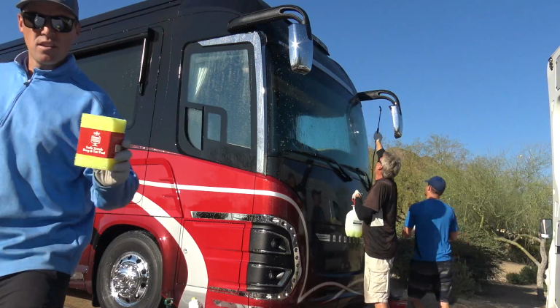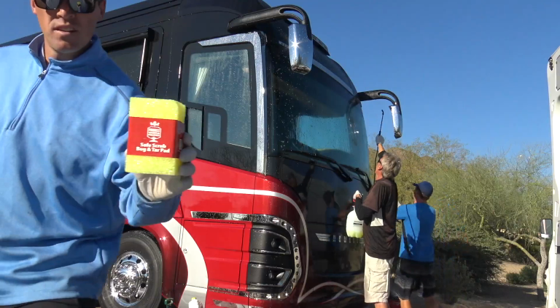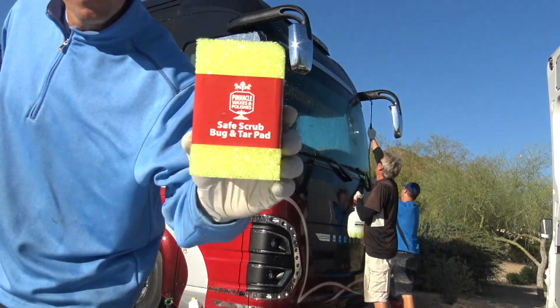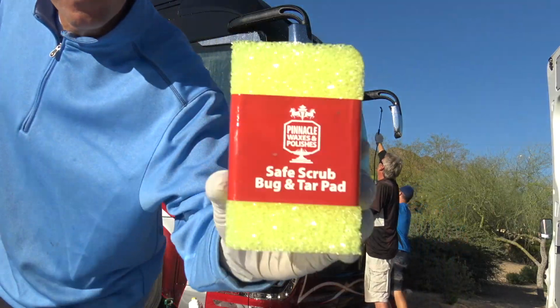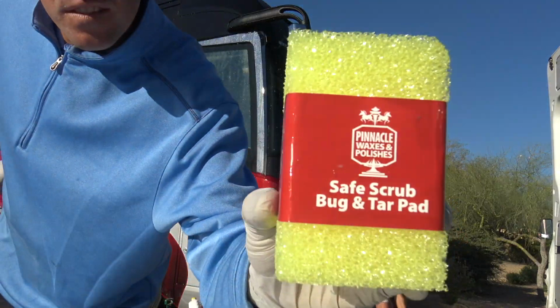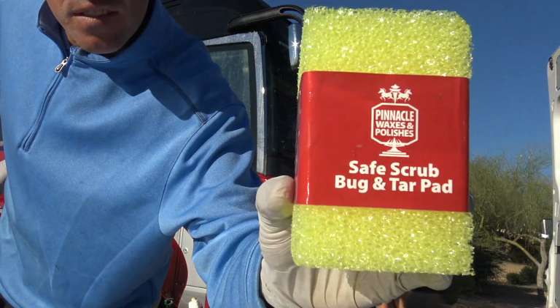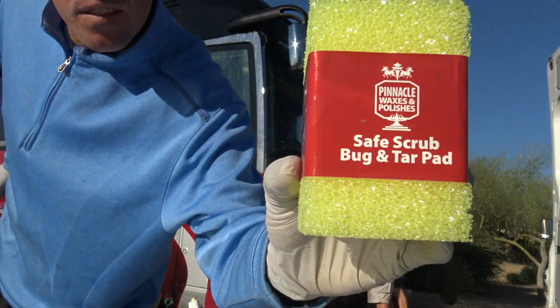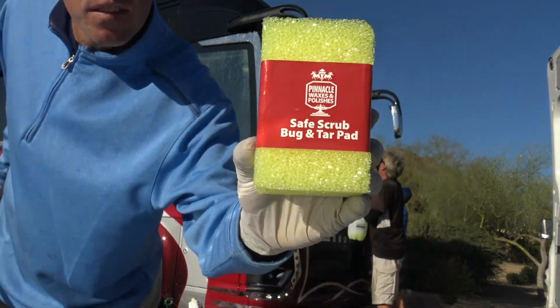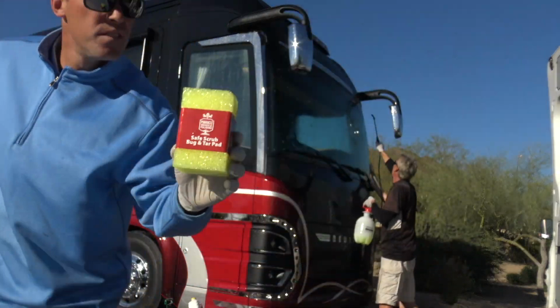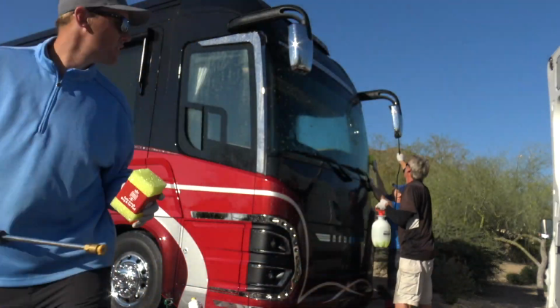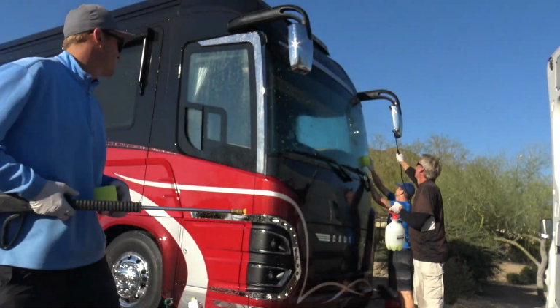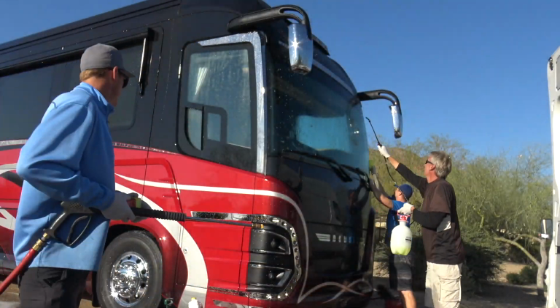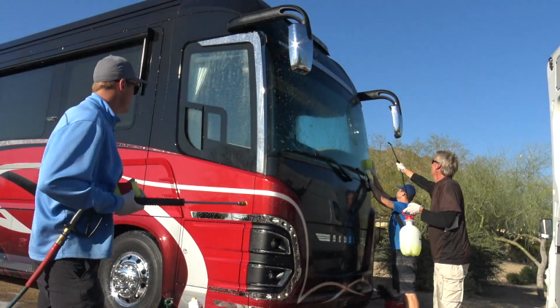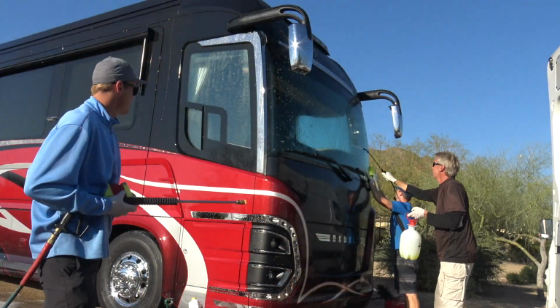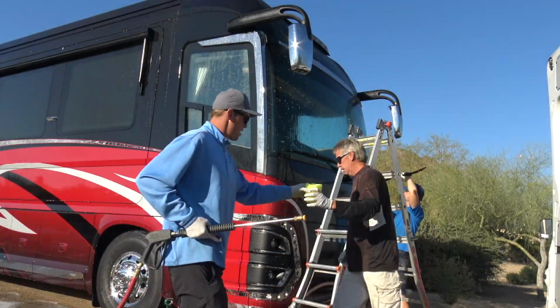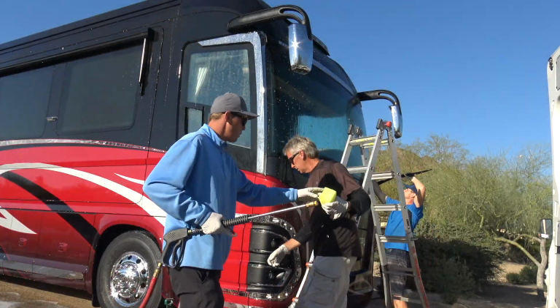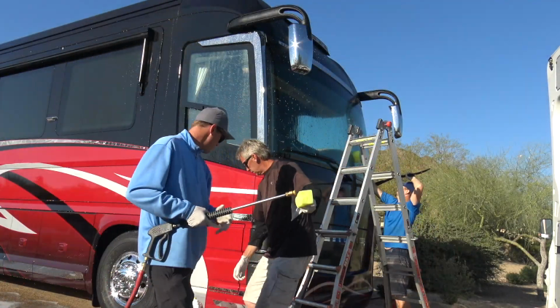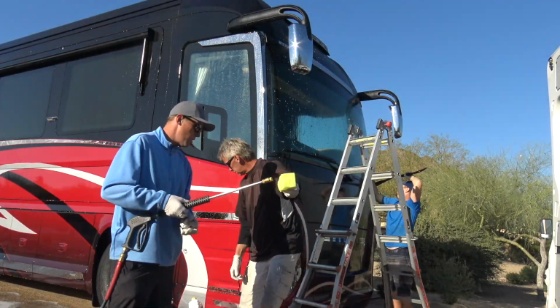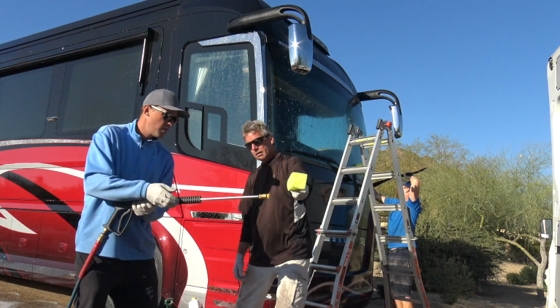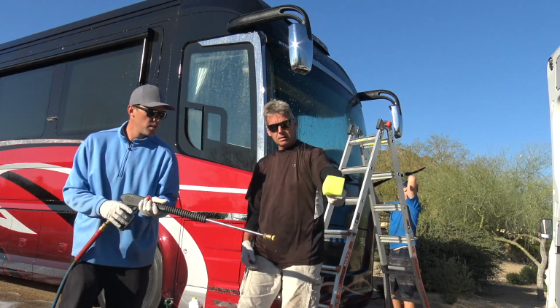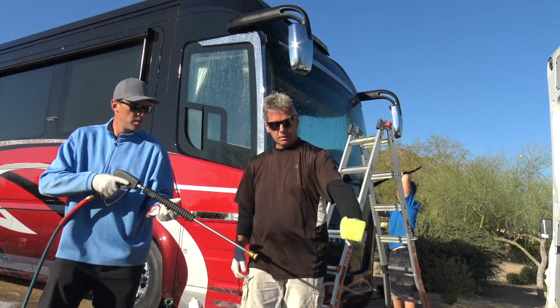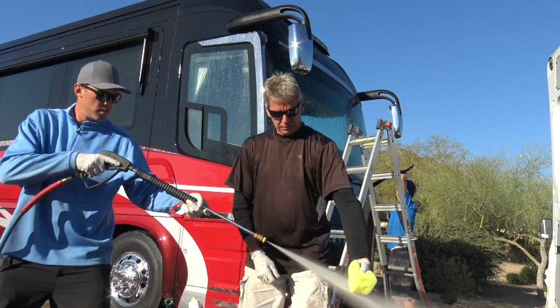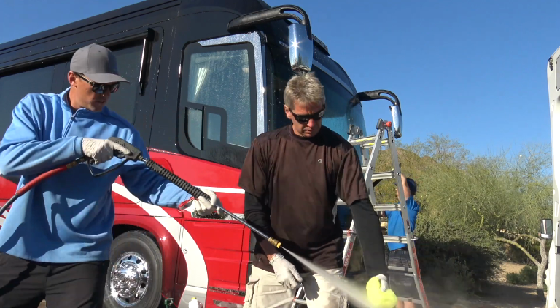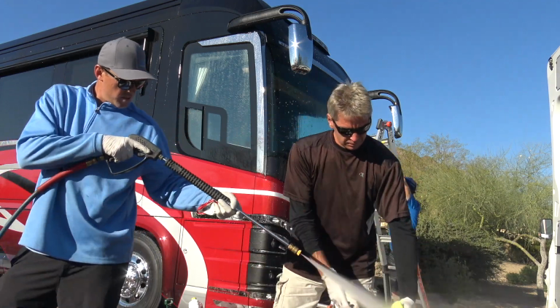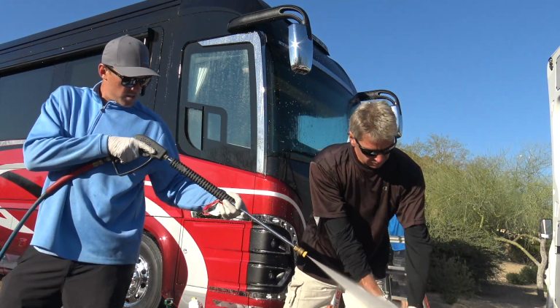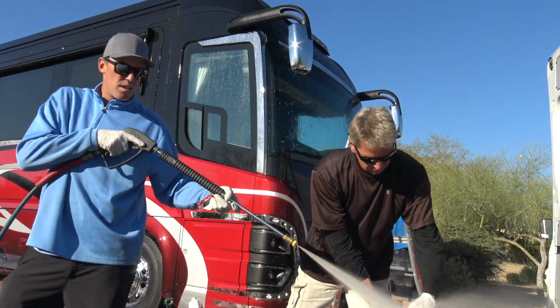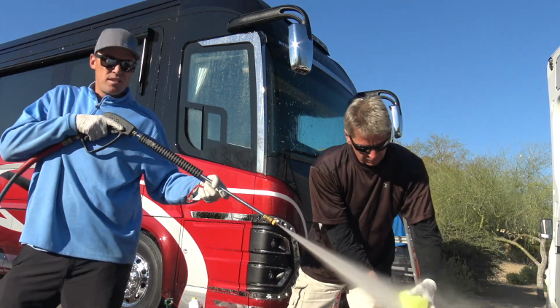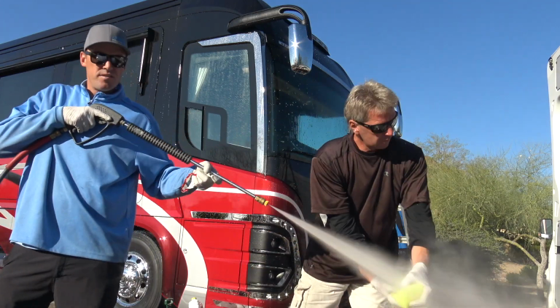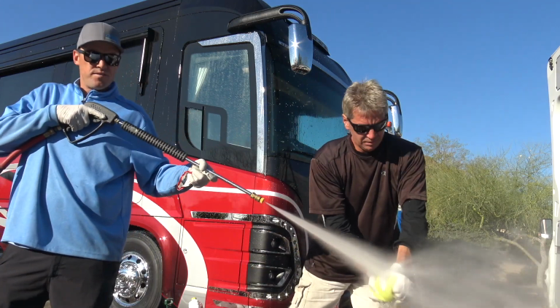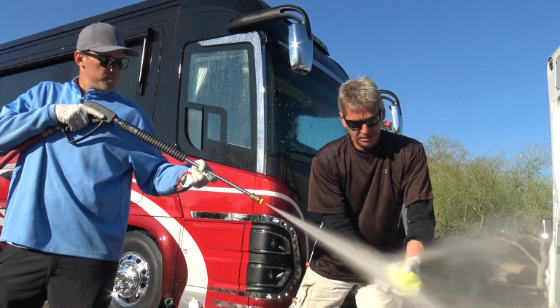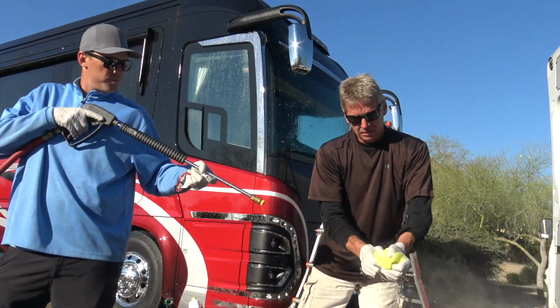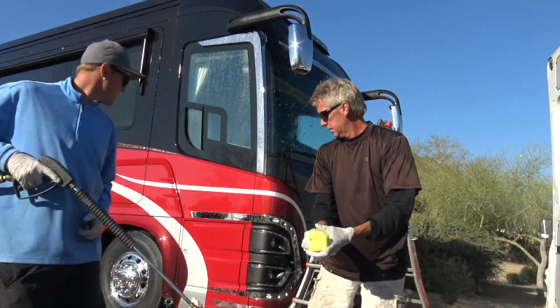We are getting ready to do the bugs now. I'm going to do a completely separate video on professional bug removal.